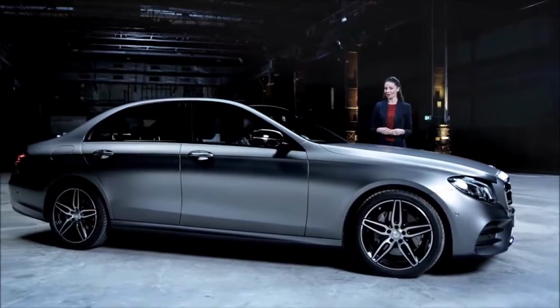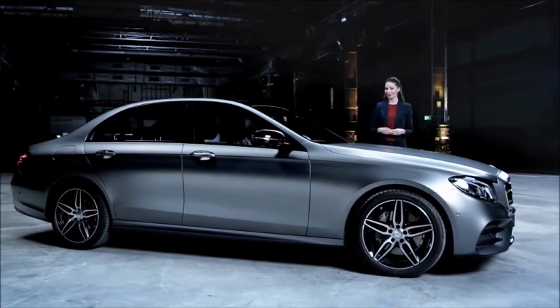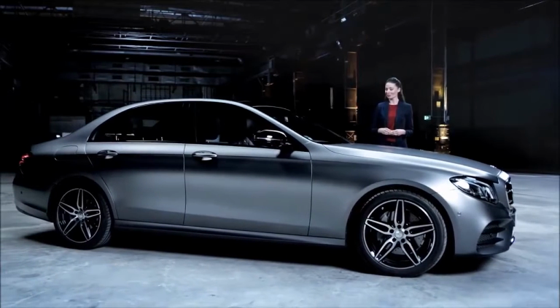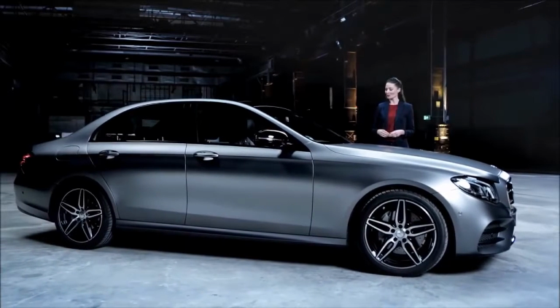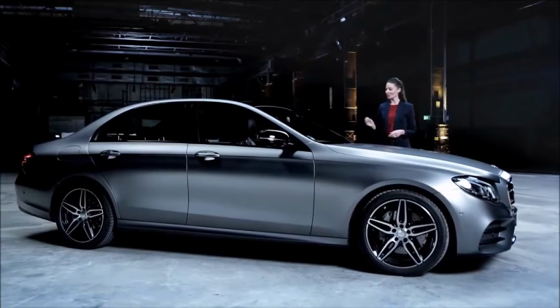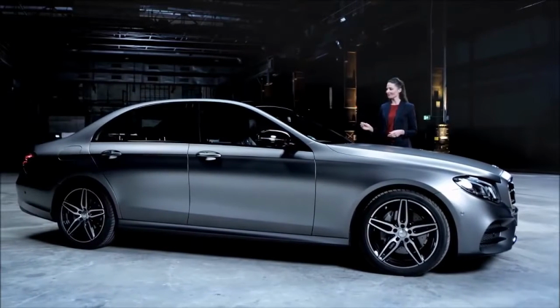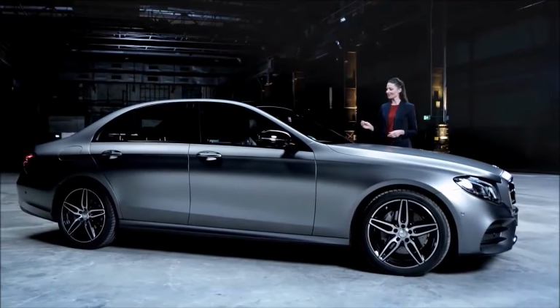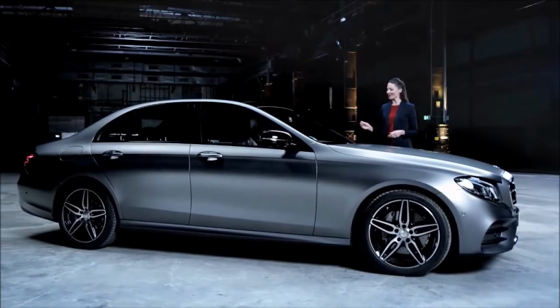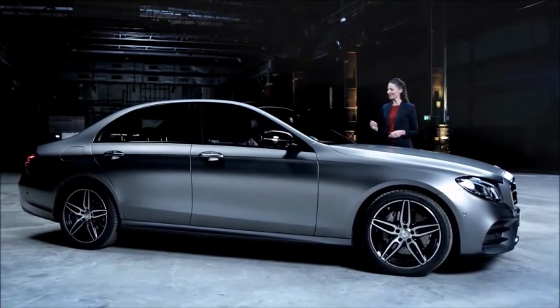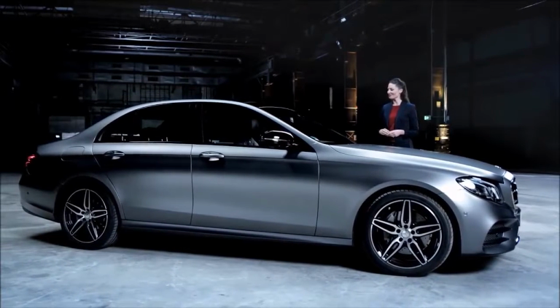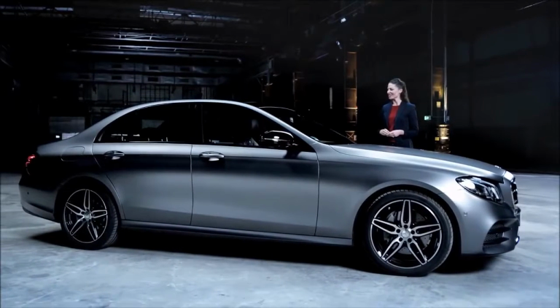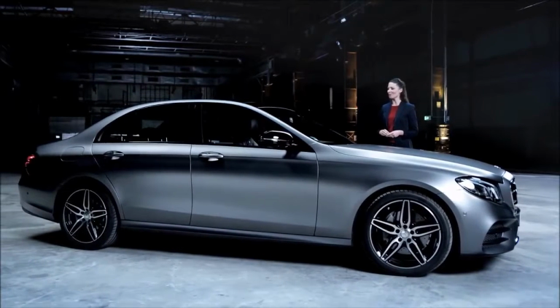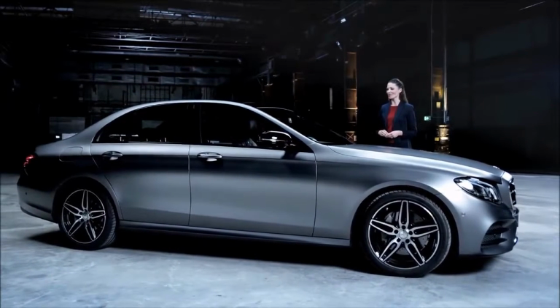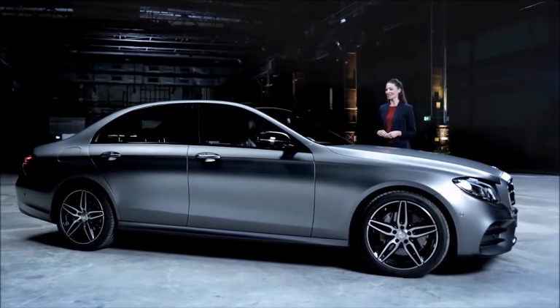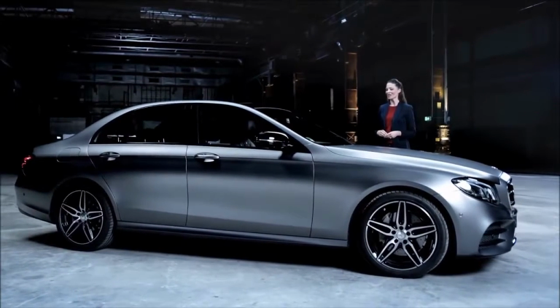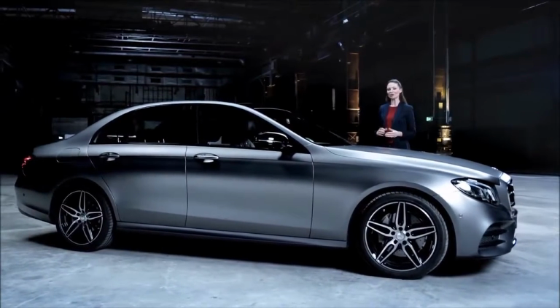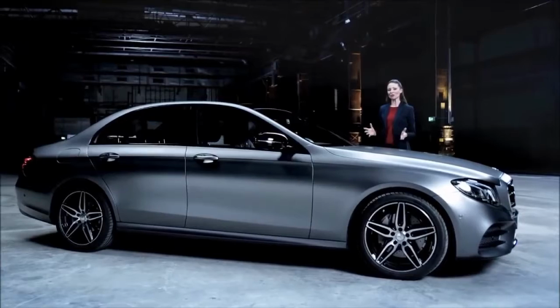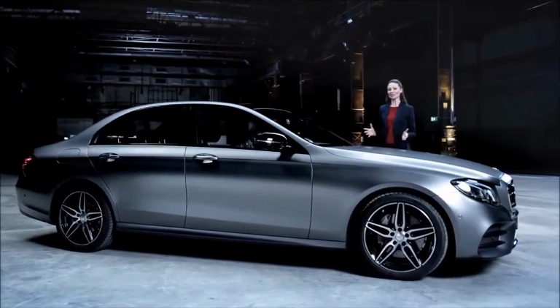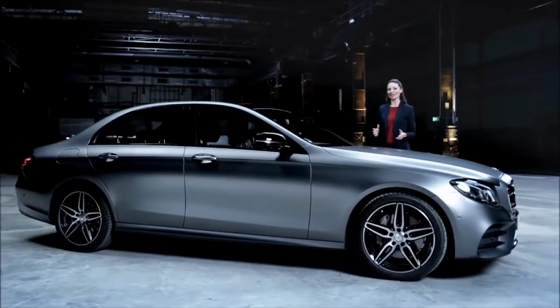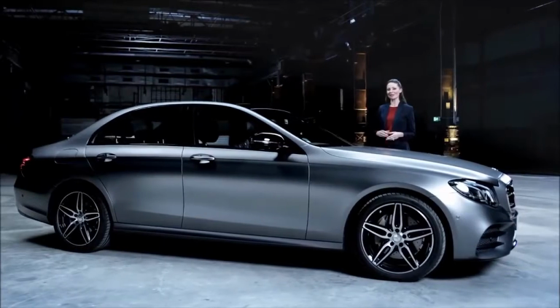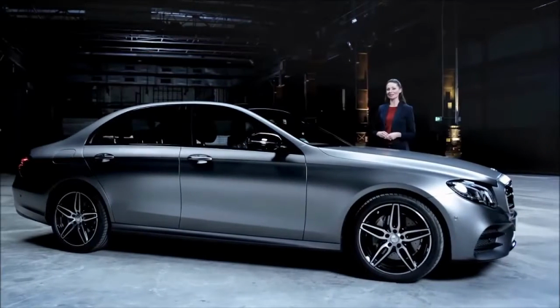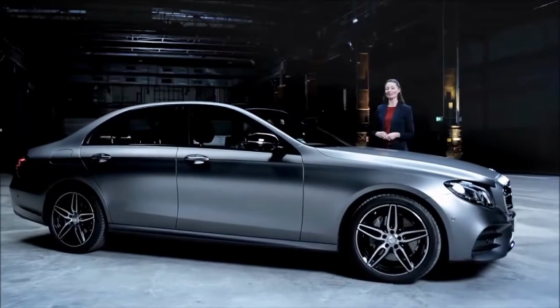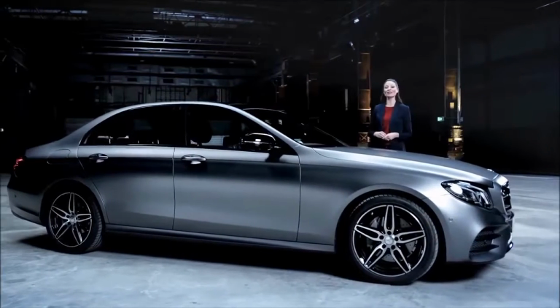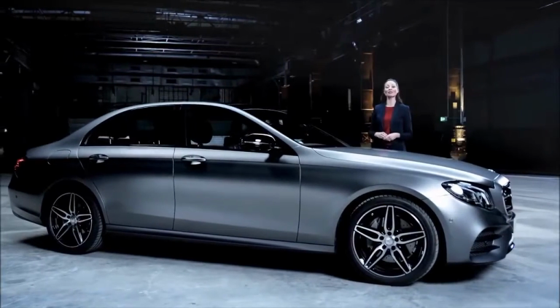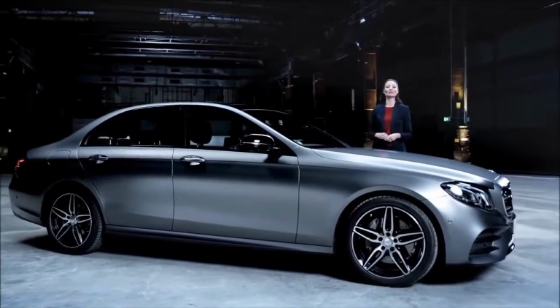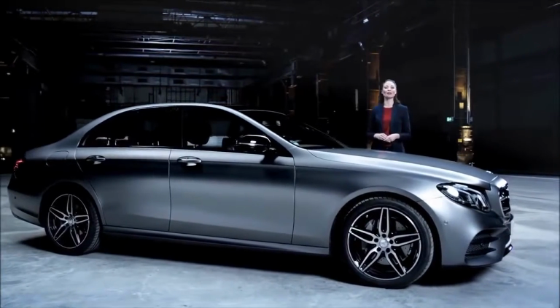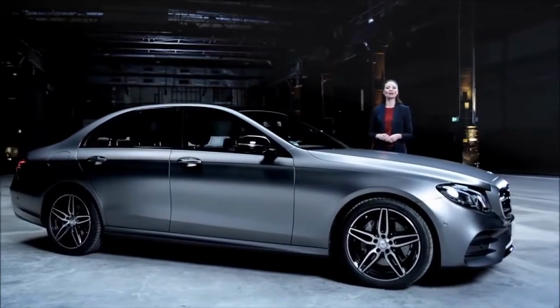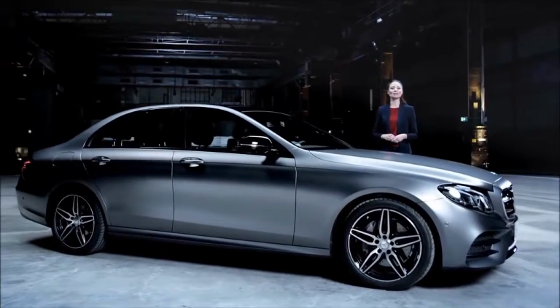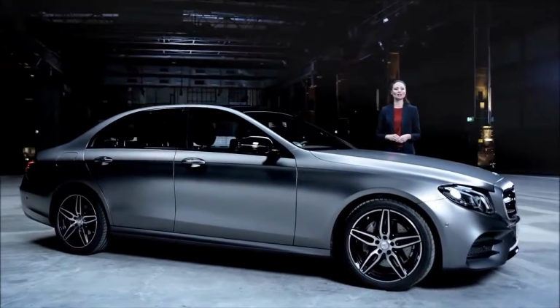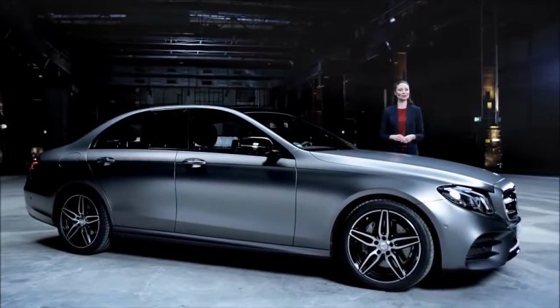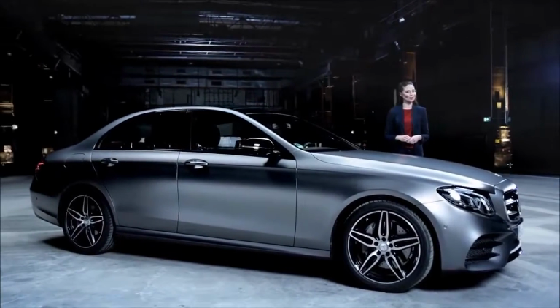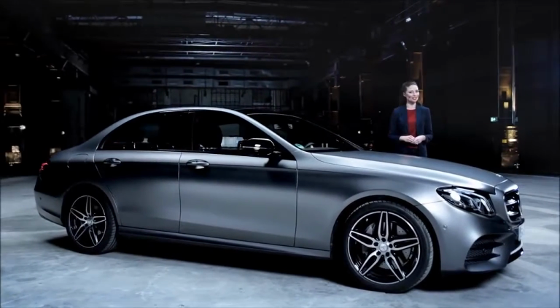They would be modern, stylish, and sporty, true to the Mercedes-Benz design philosophy of sensual purity.